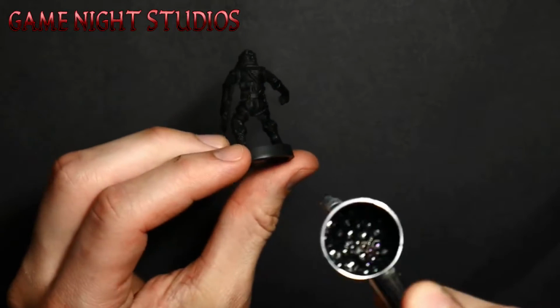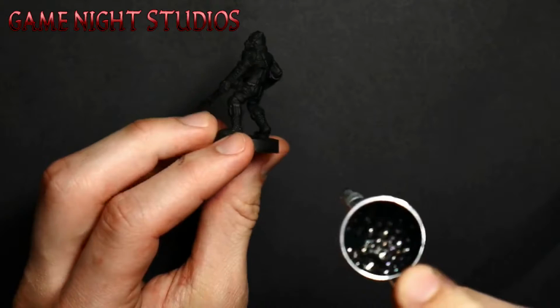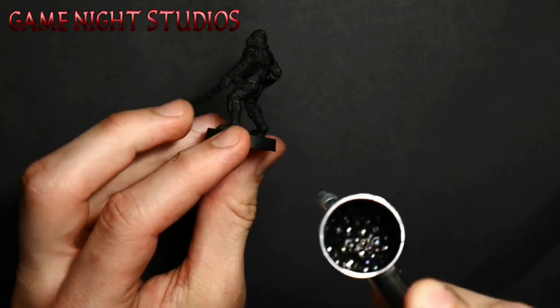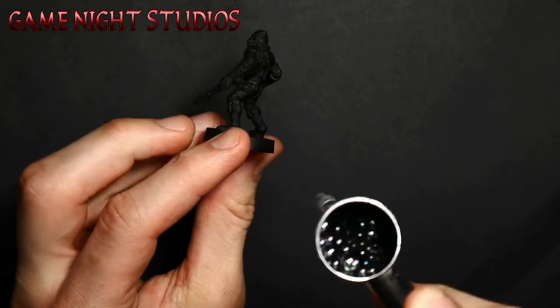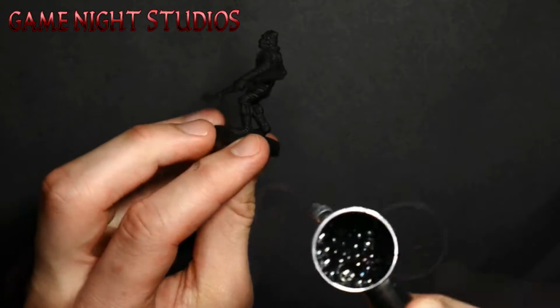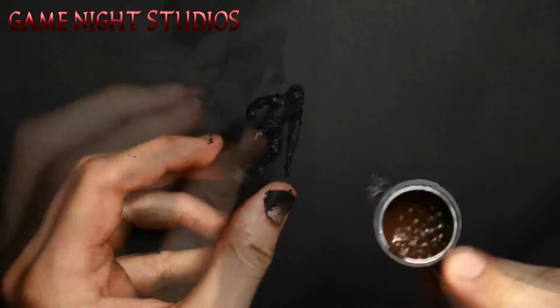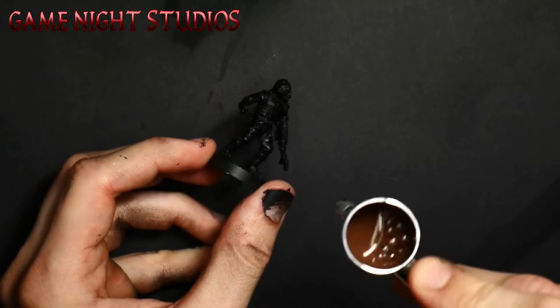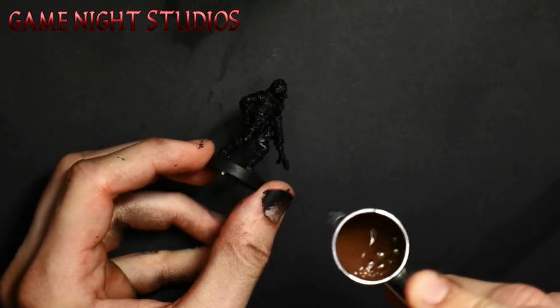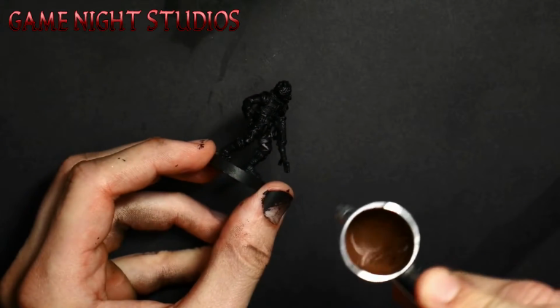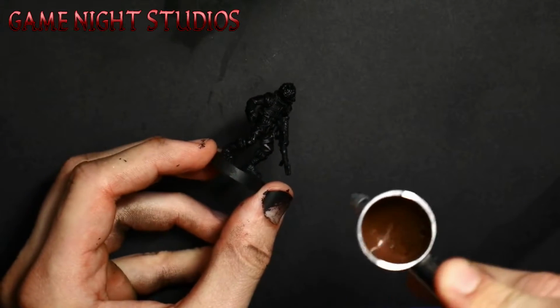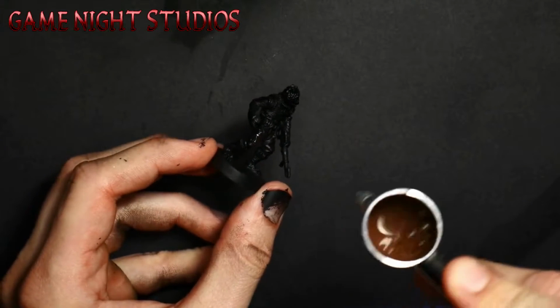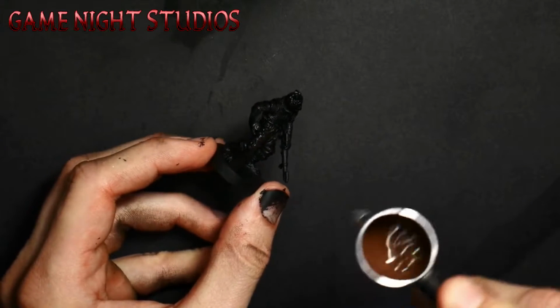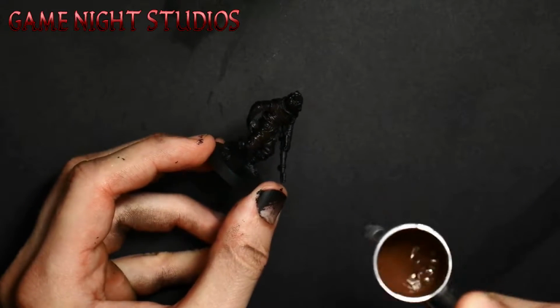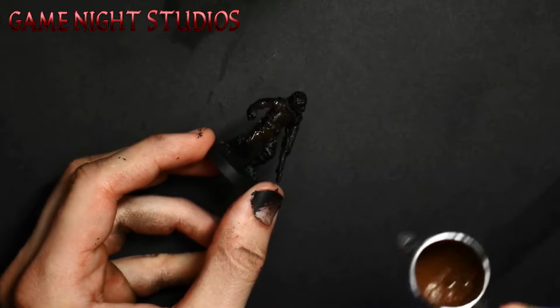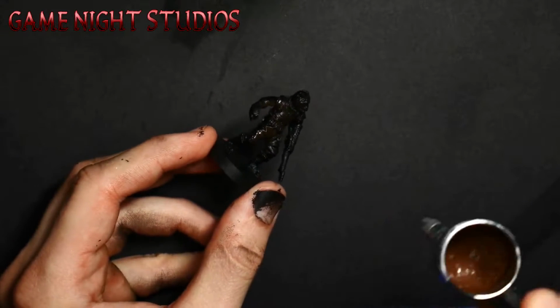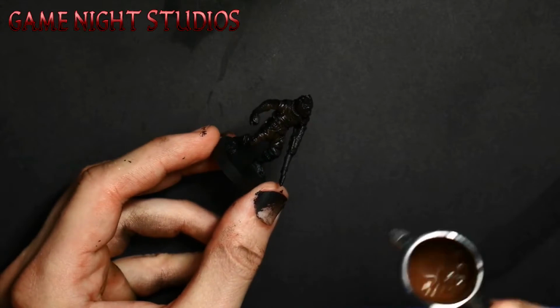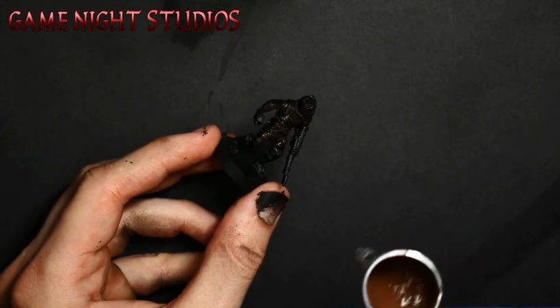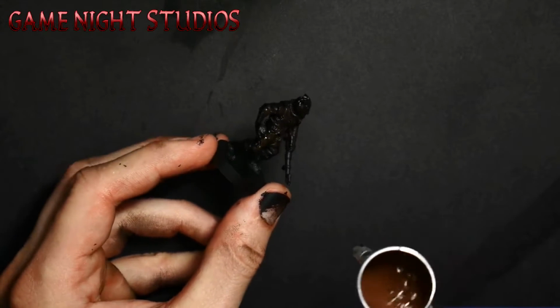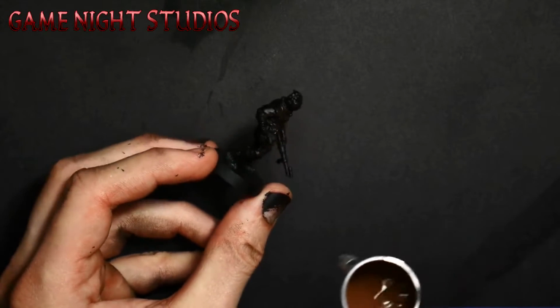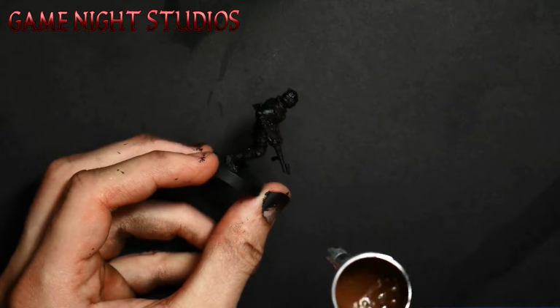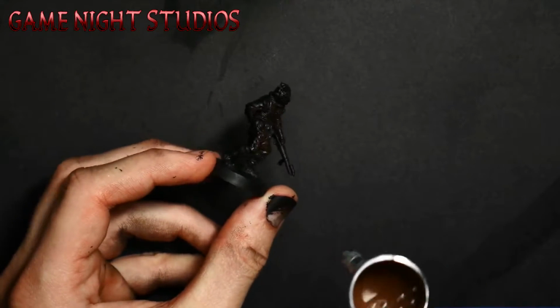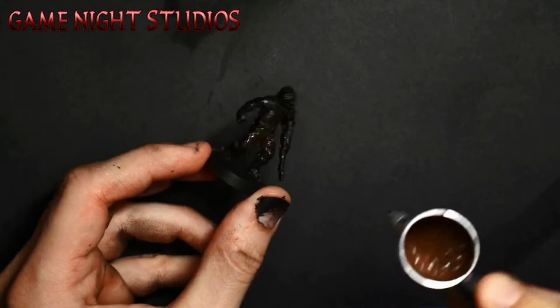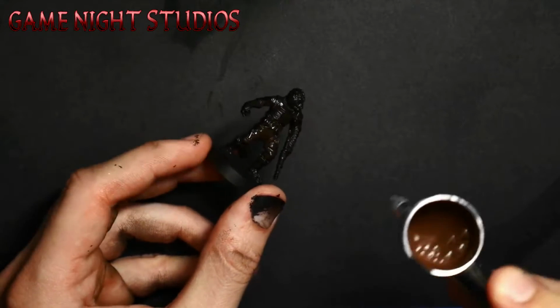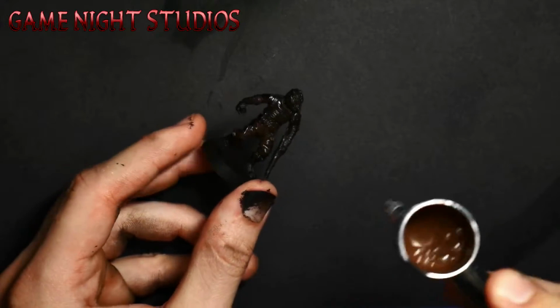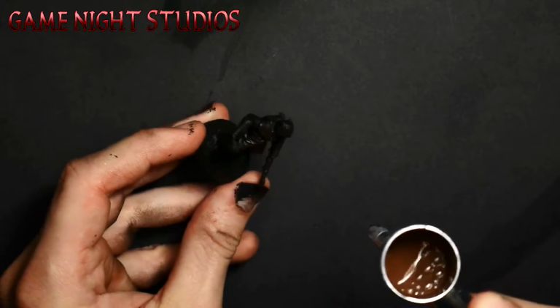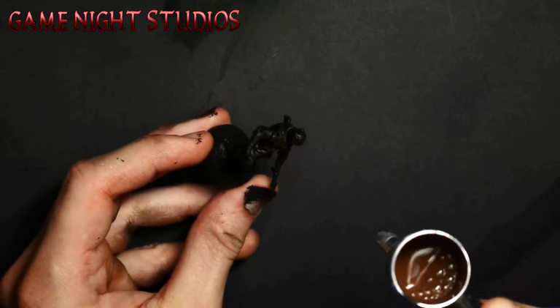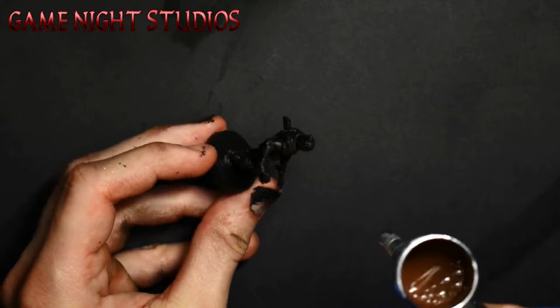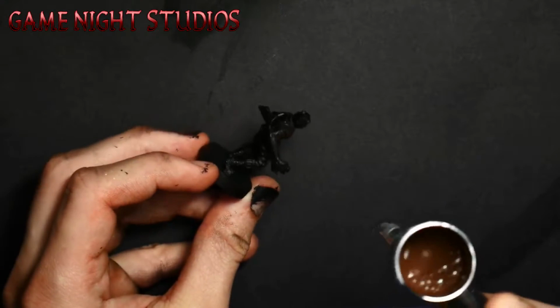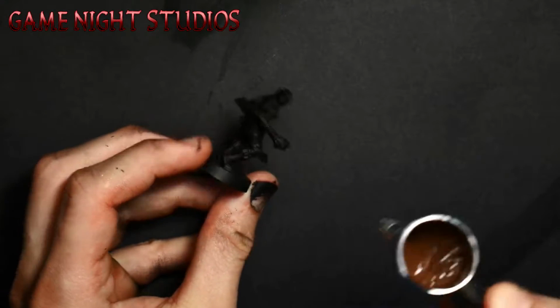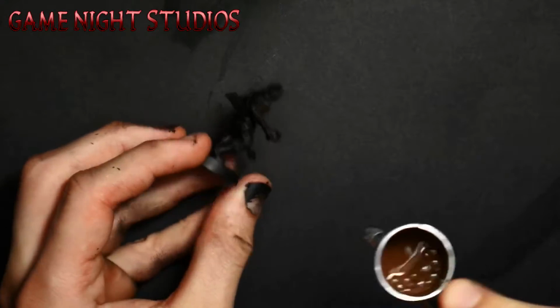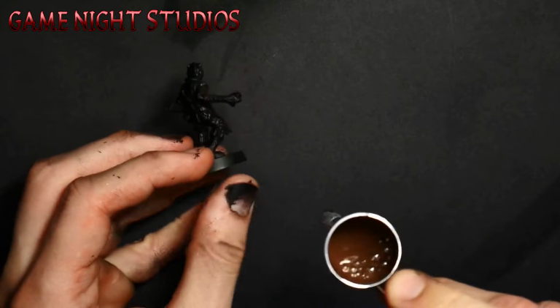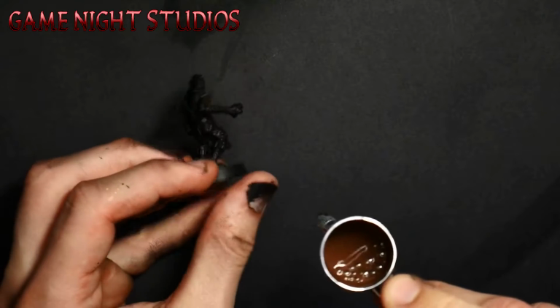I almost always prime my minis in black, other than the rare situations where I'm painting something that's mainly white like a stormtrooper.